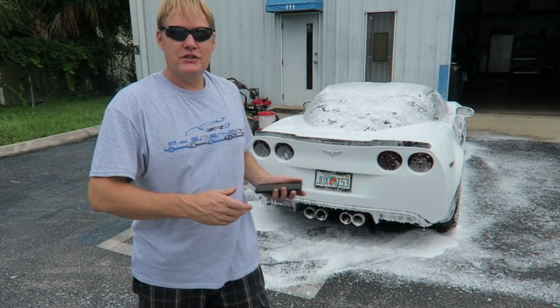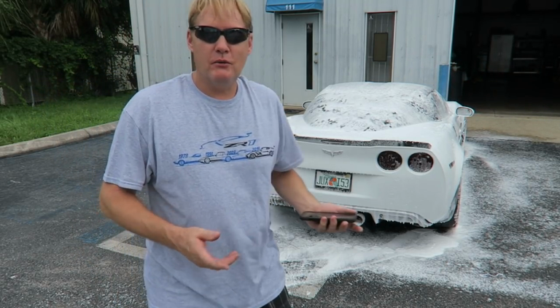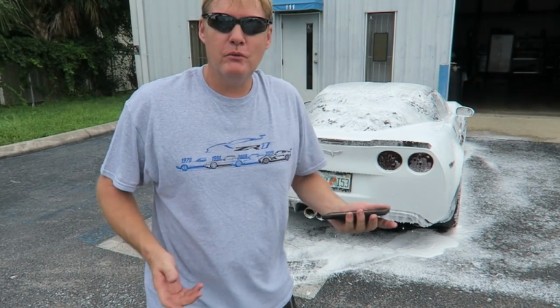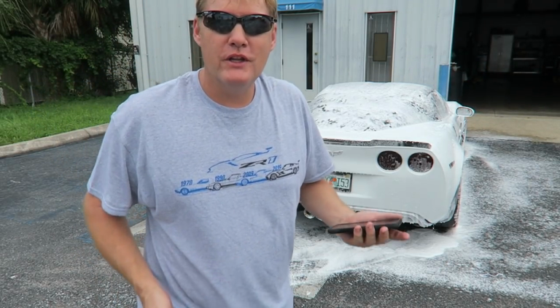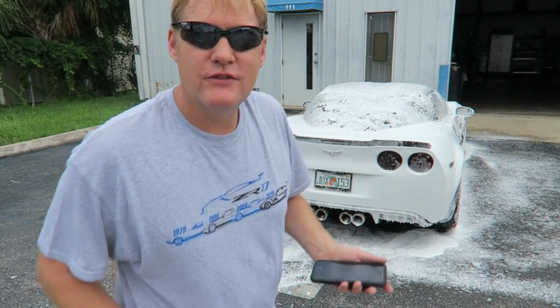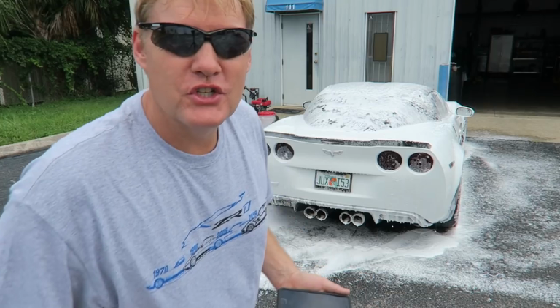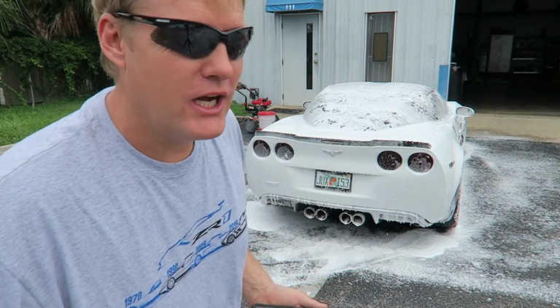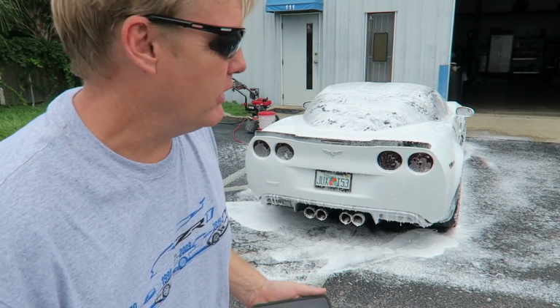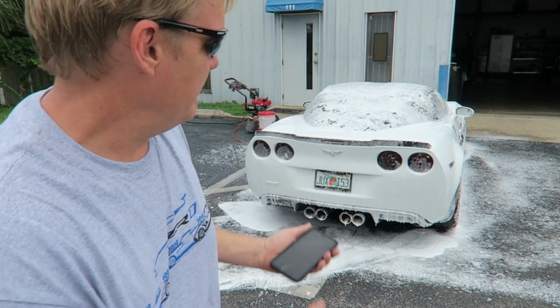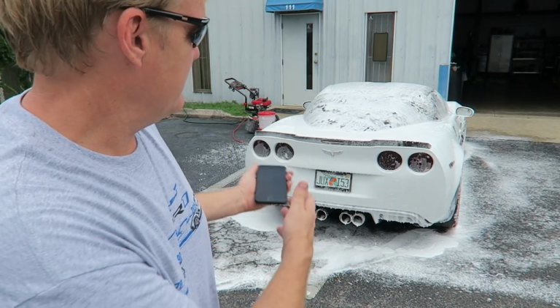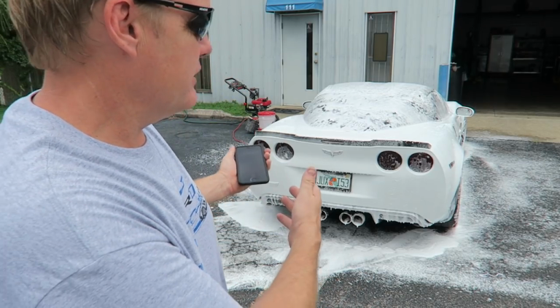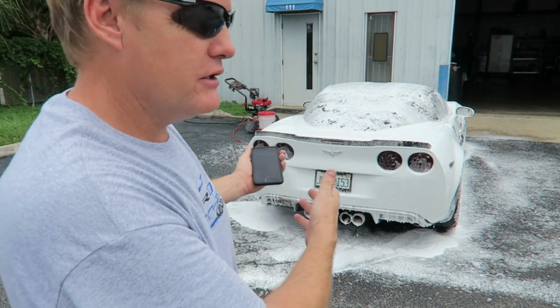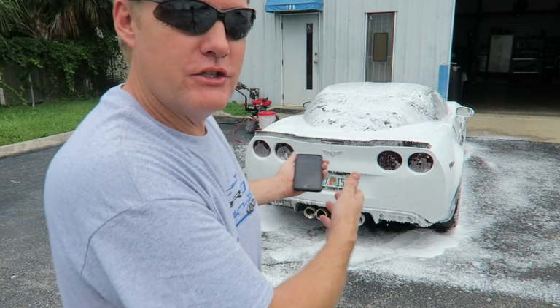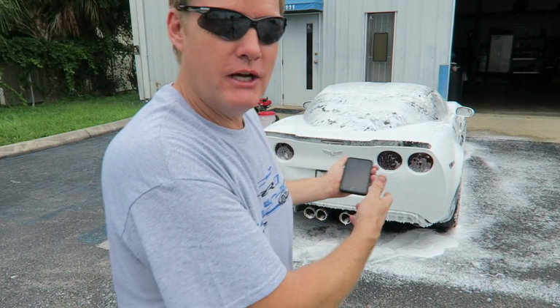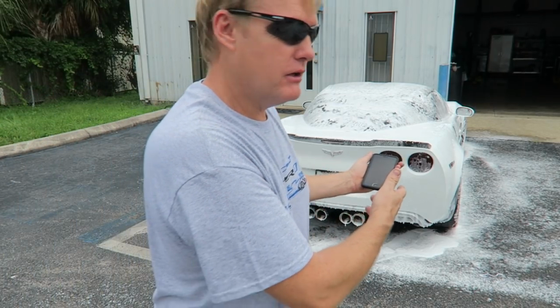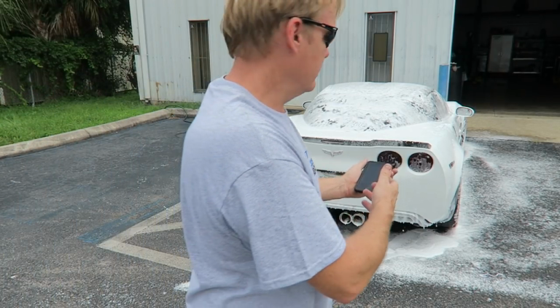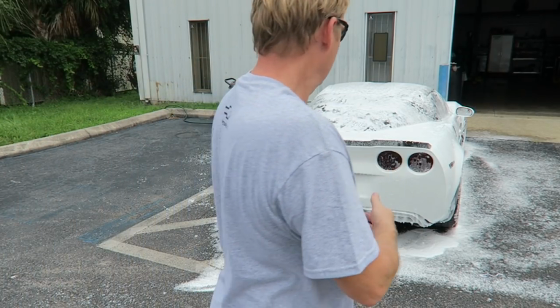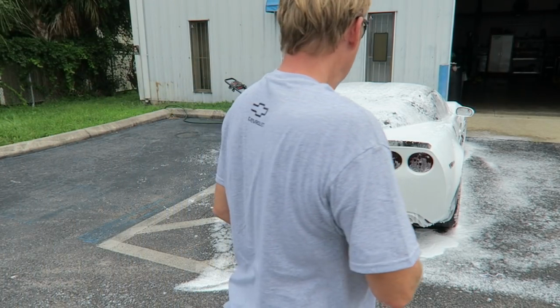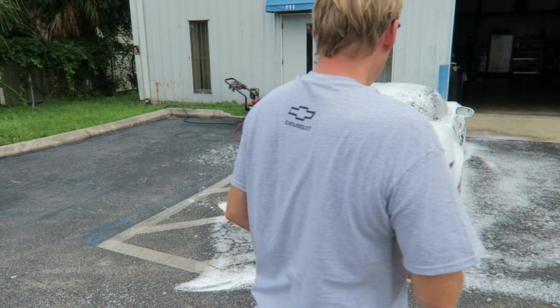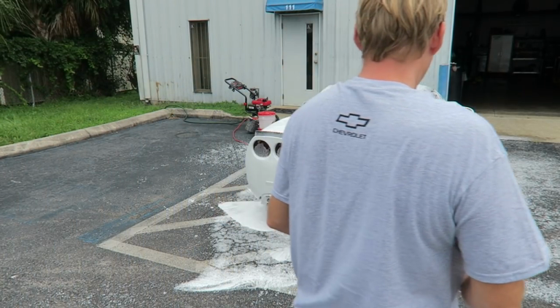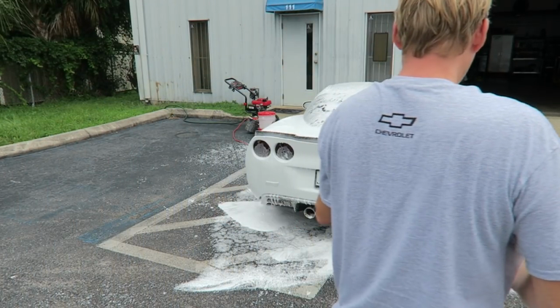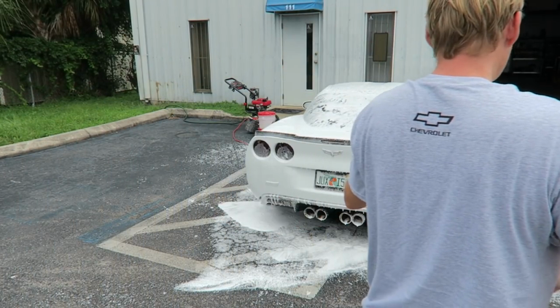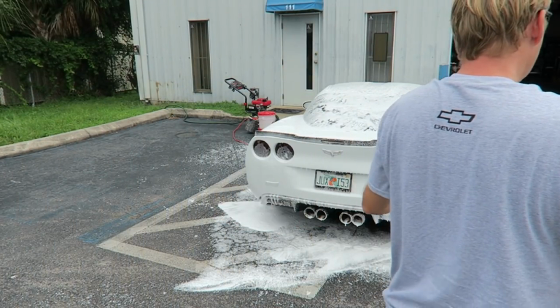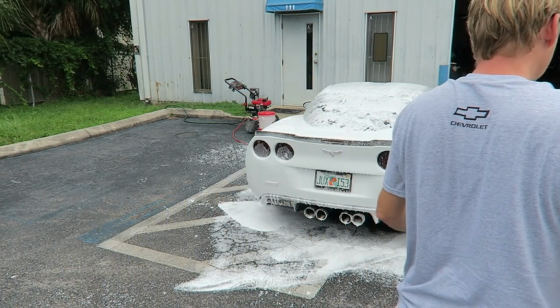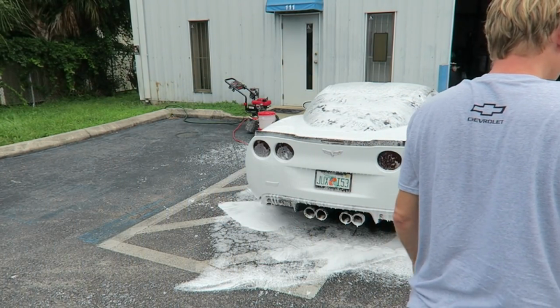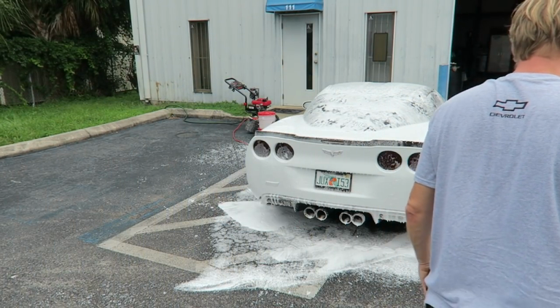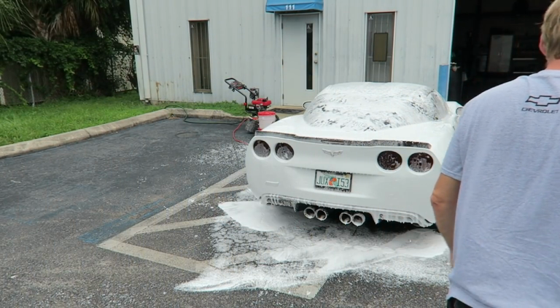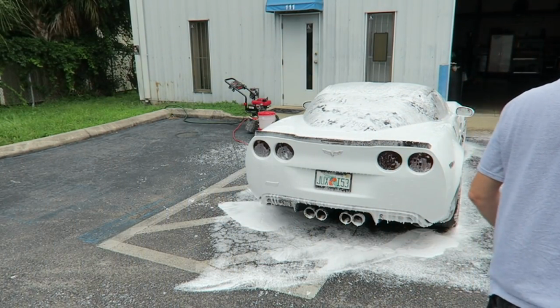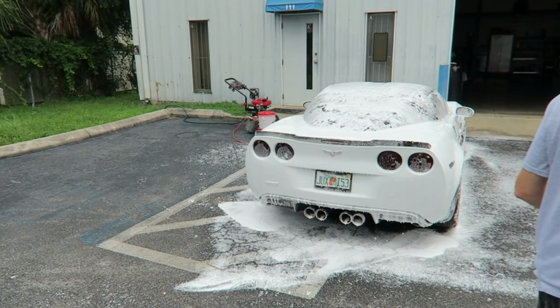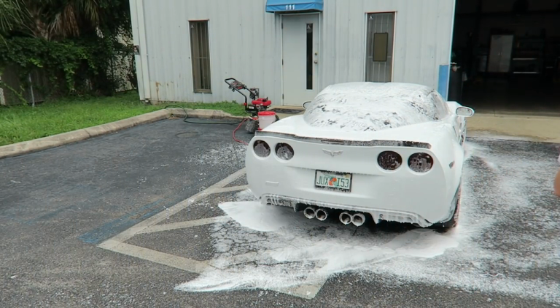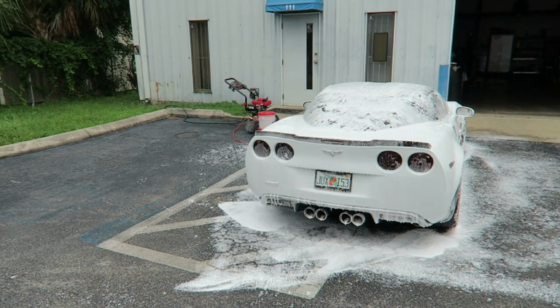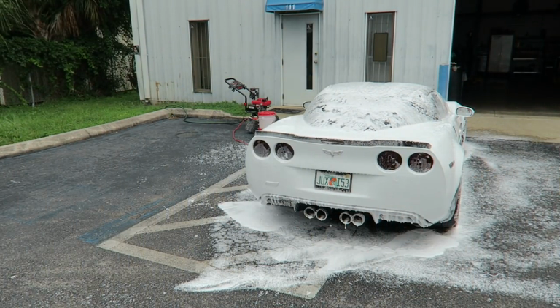I want one of these for the shower — can you use this in your shower? You think we should get one of these for the house? Yeah.